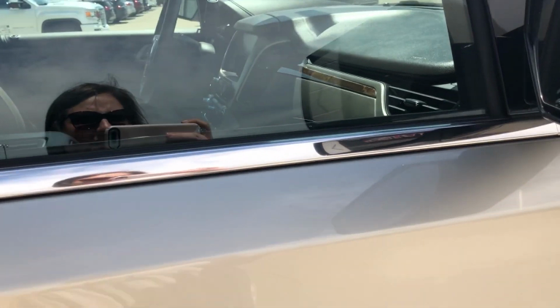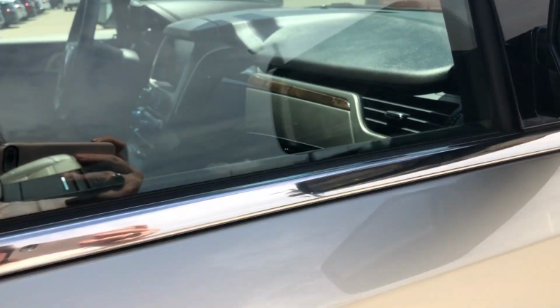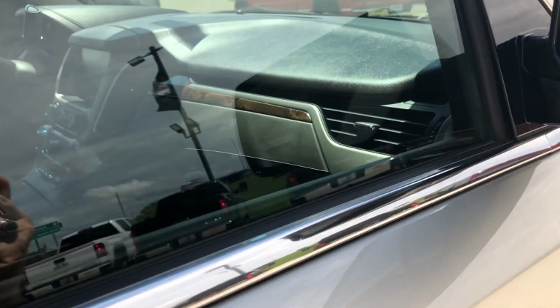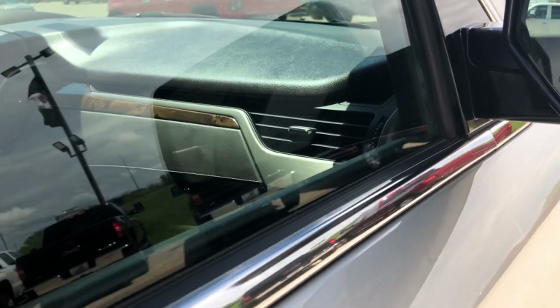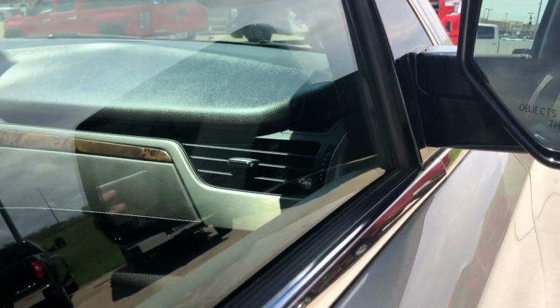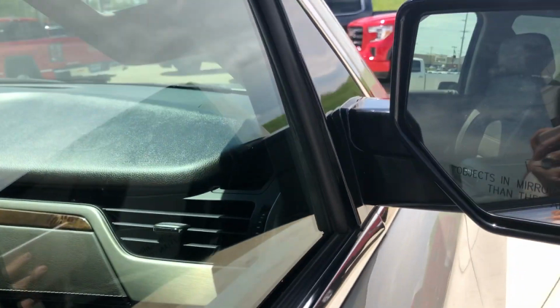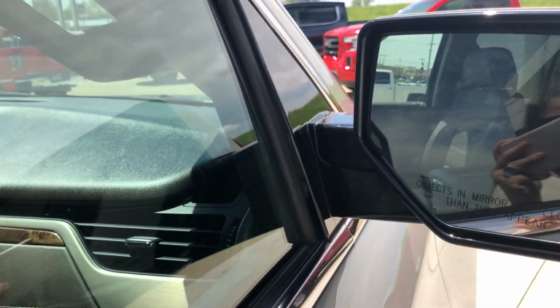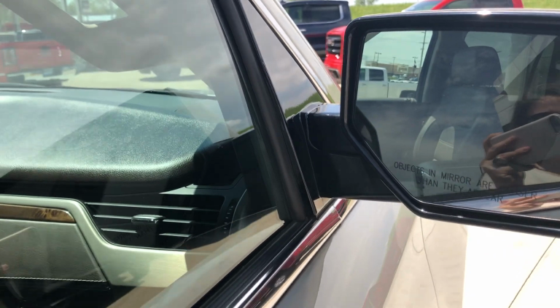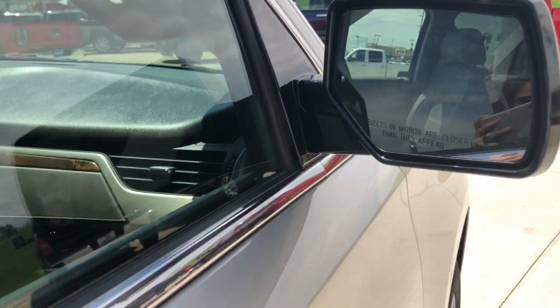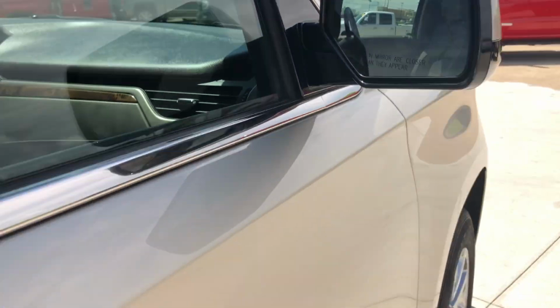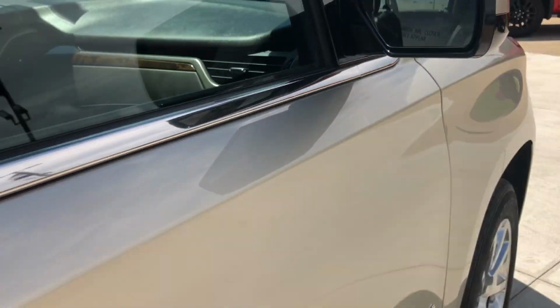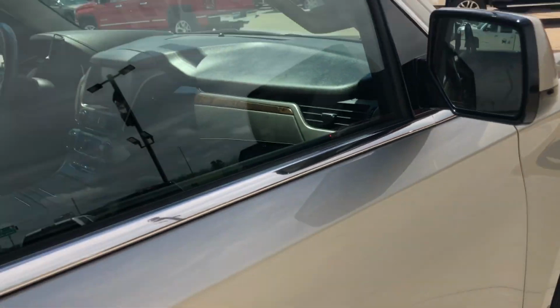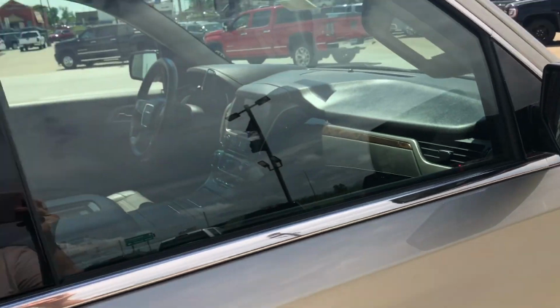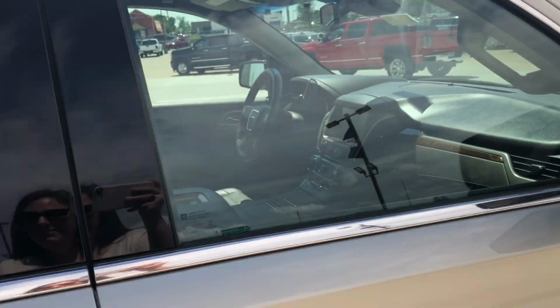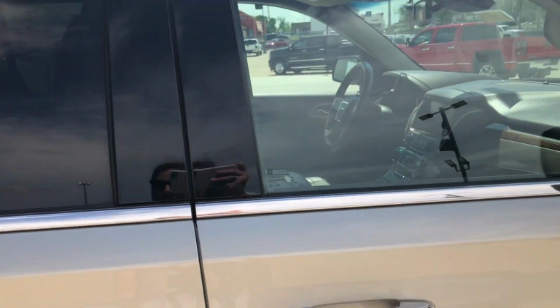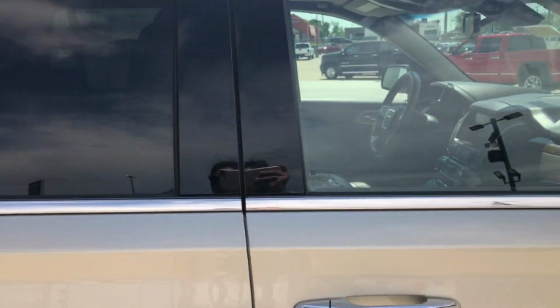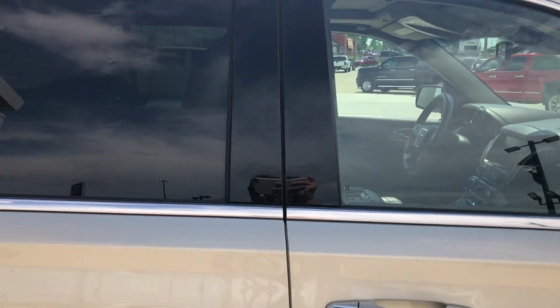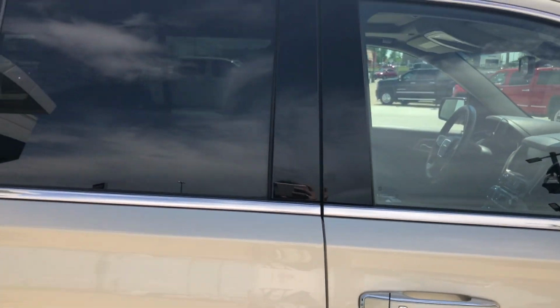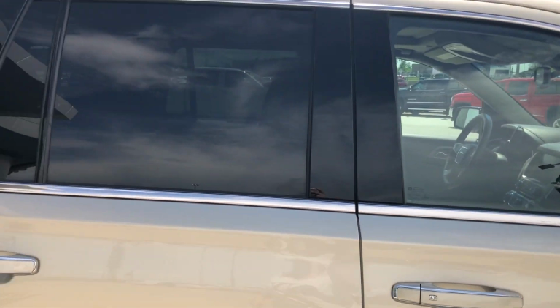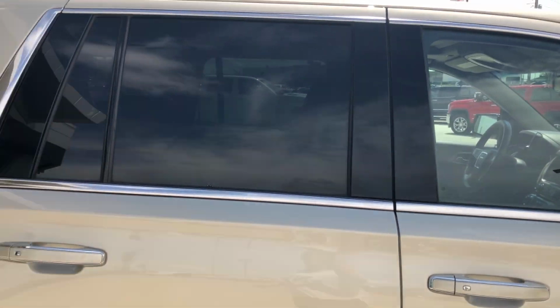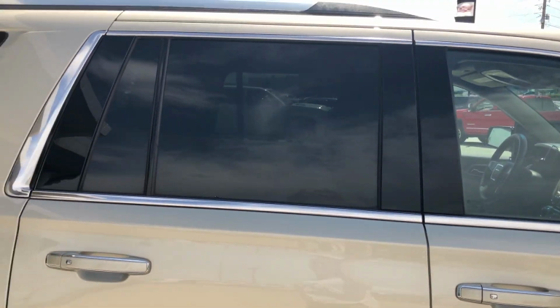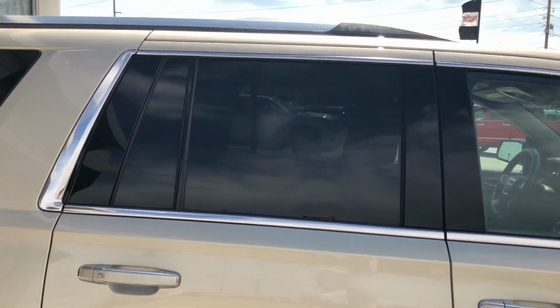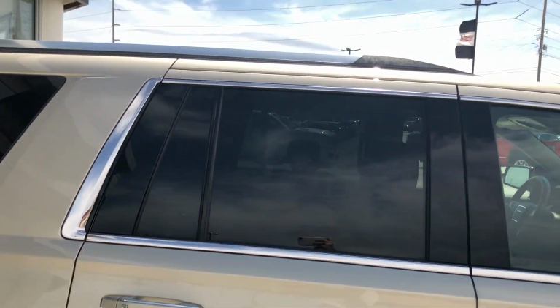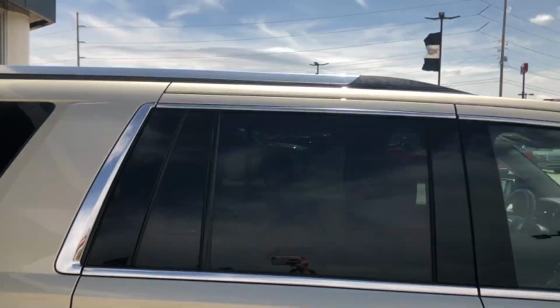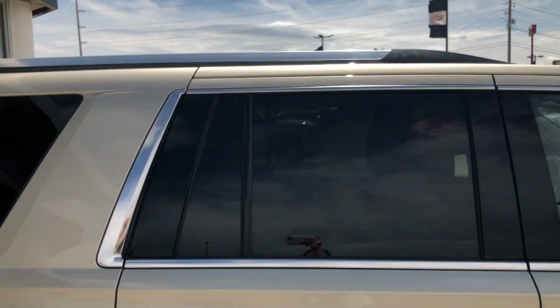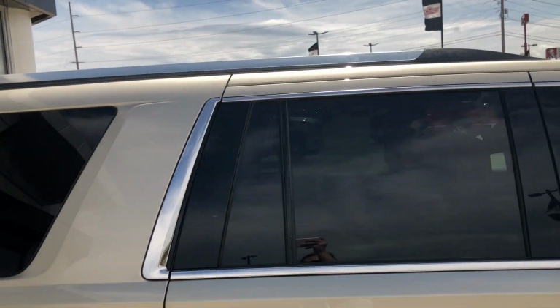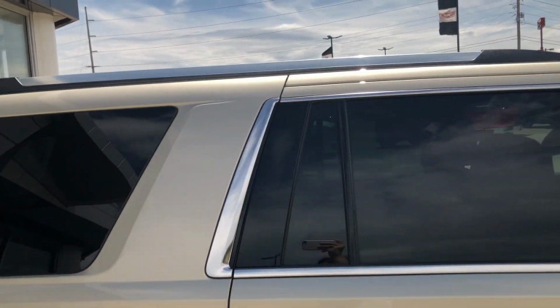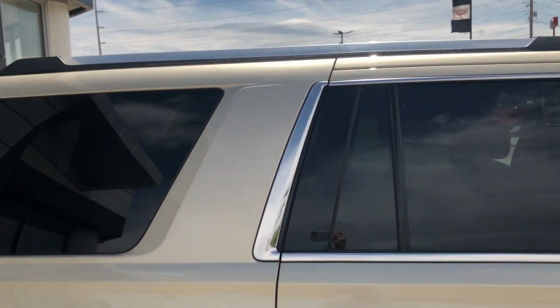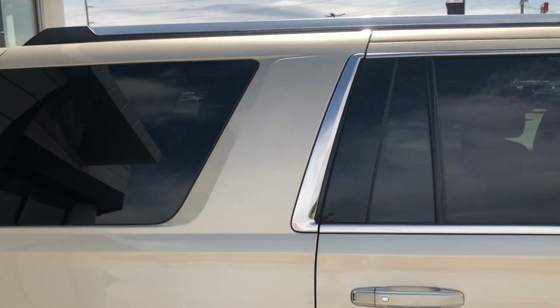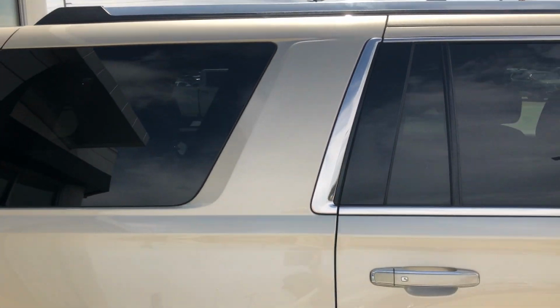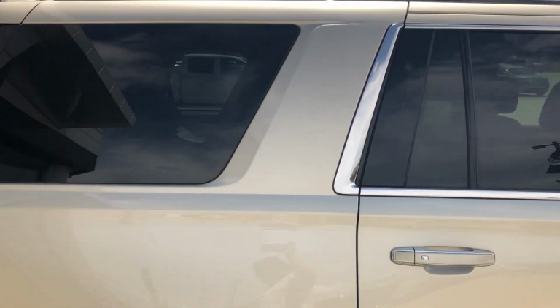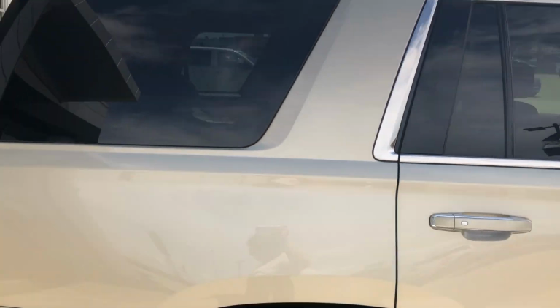Heated exterior mirrors with blind spot sensors, dark rear privacy glass, and utility racks.